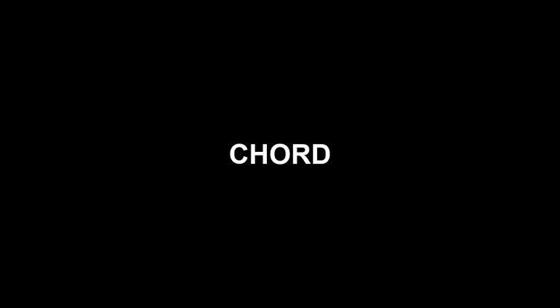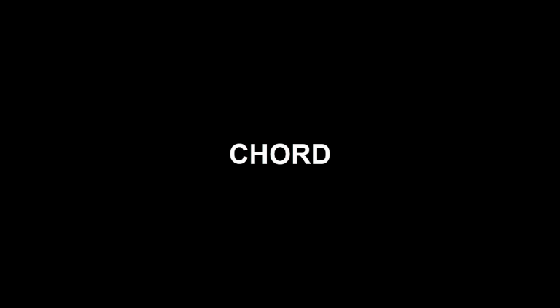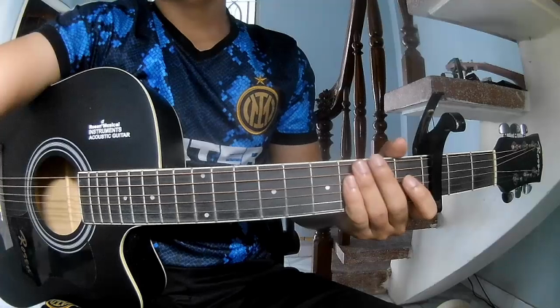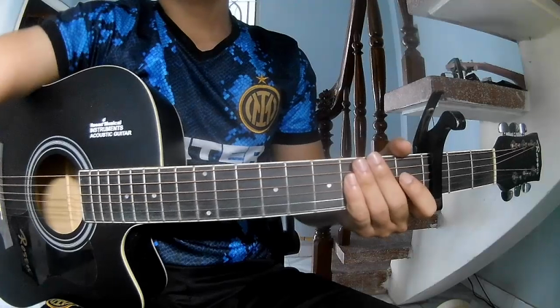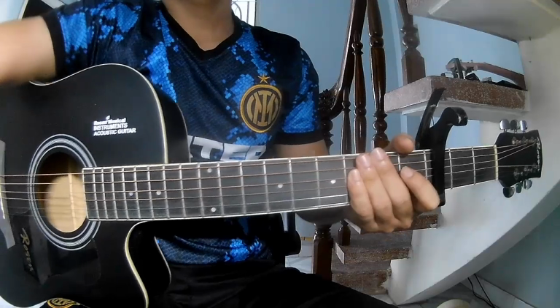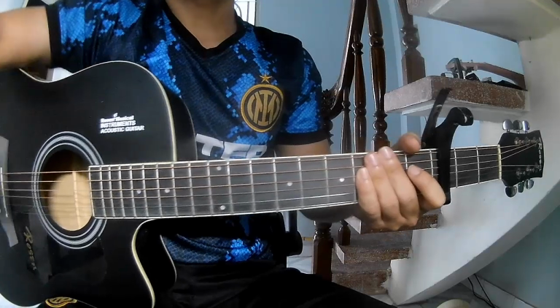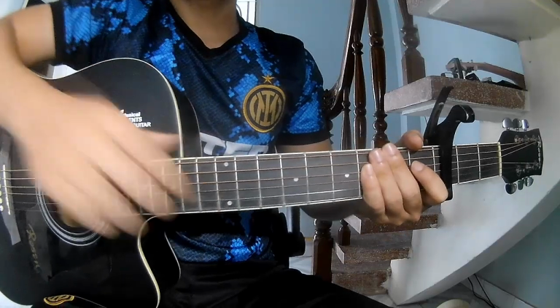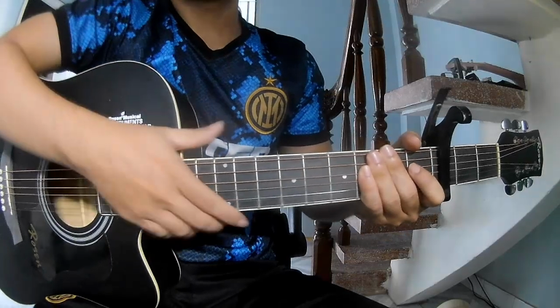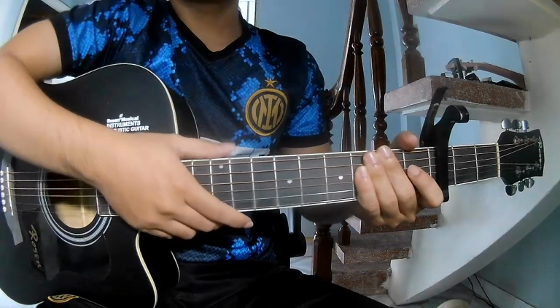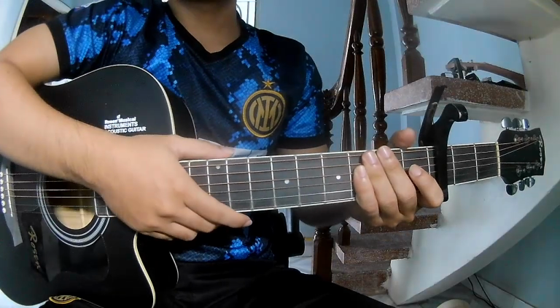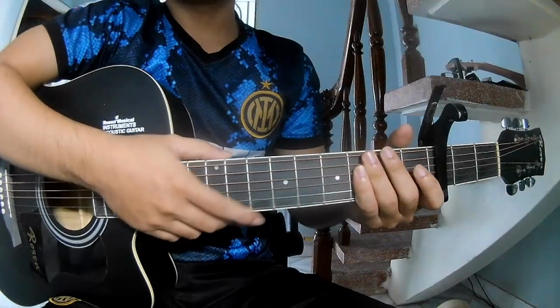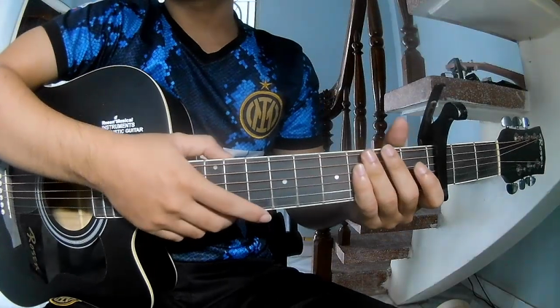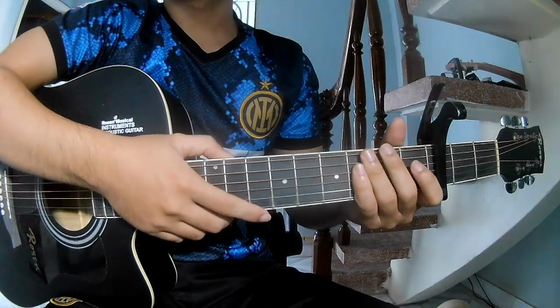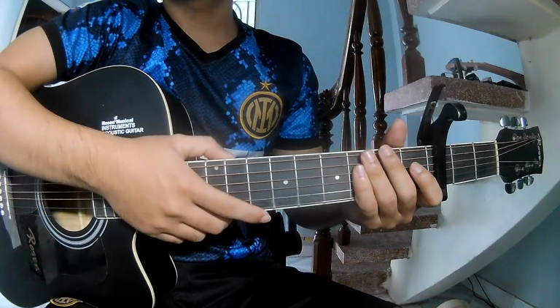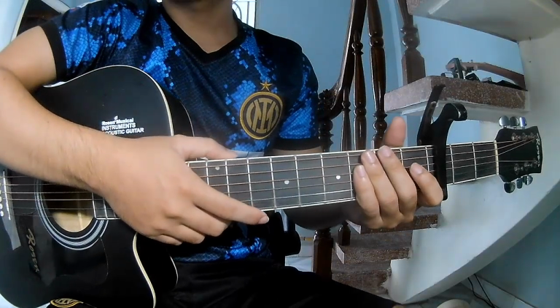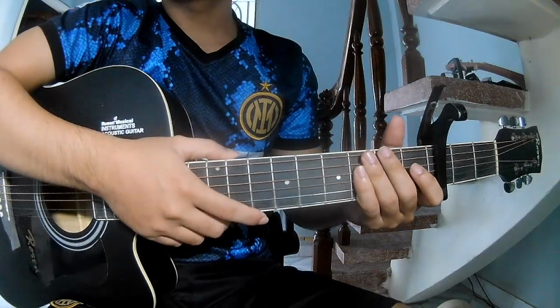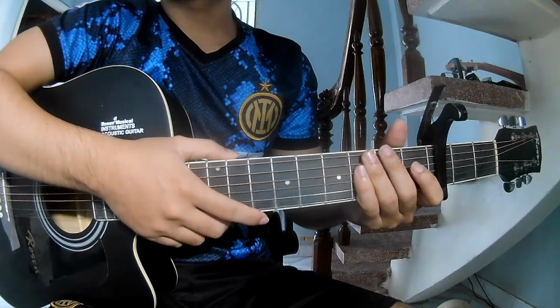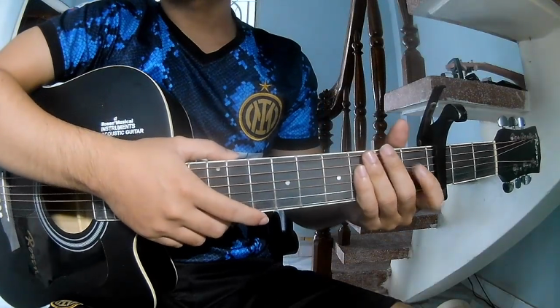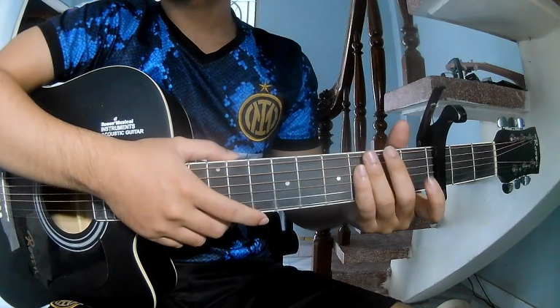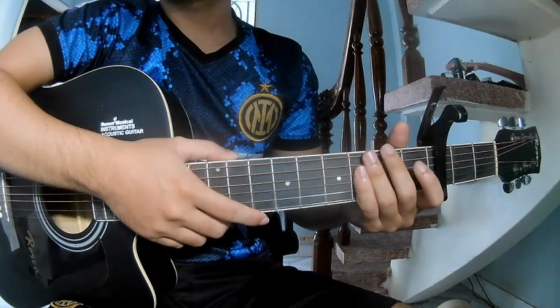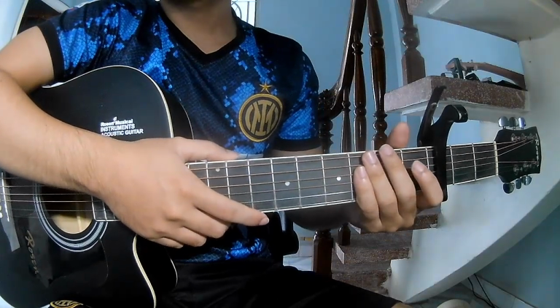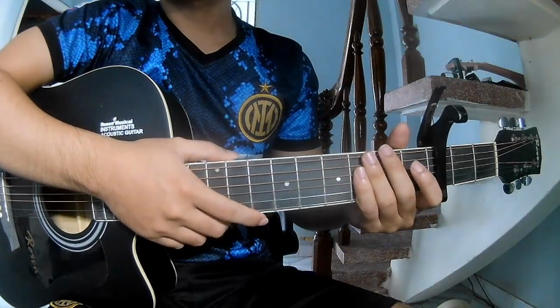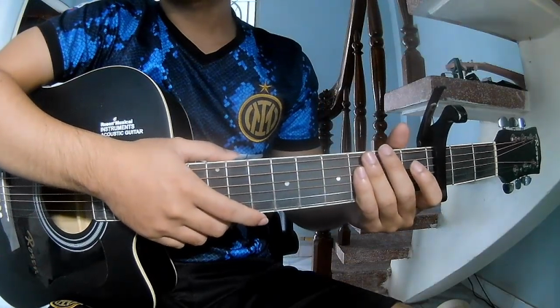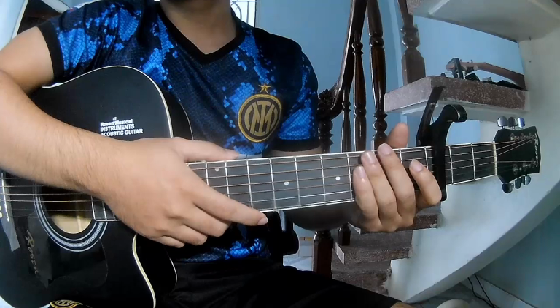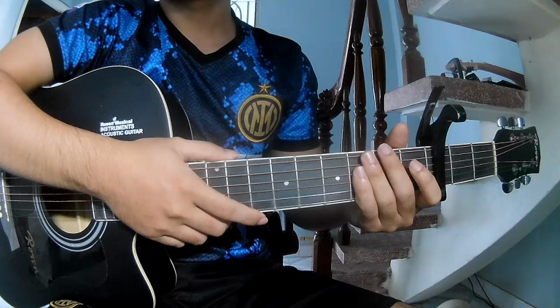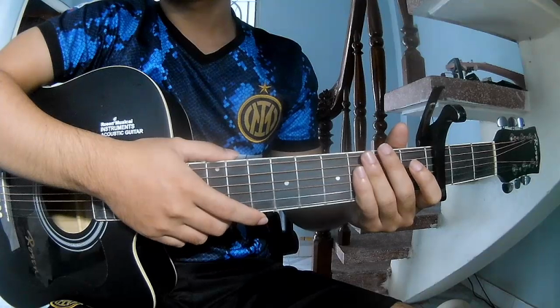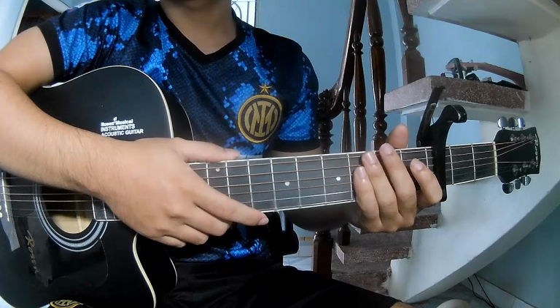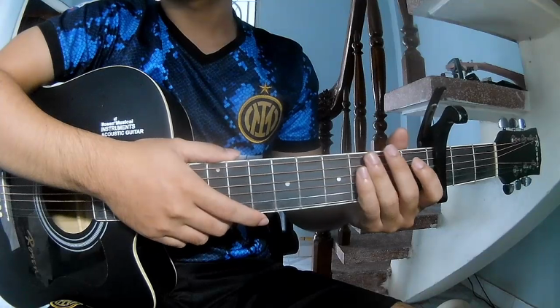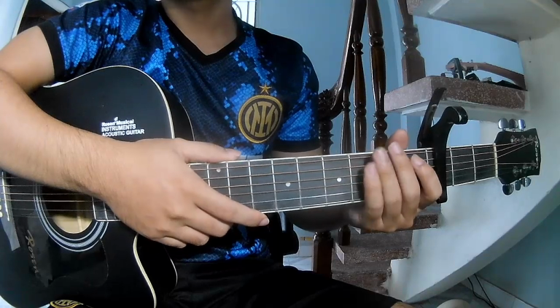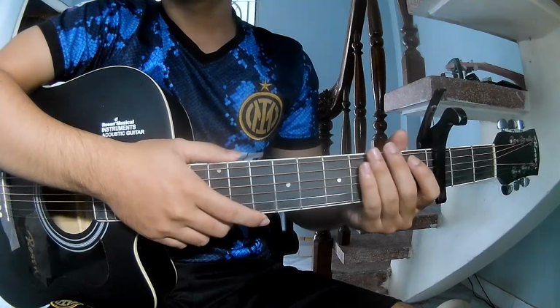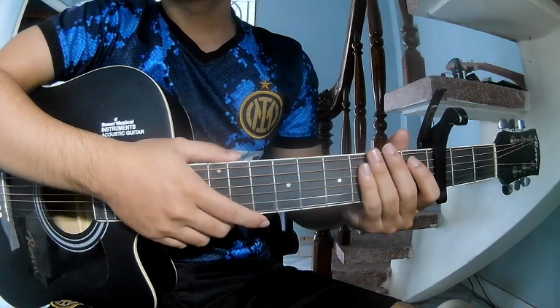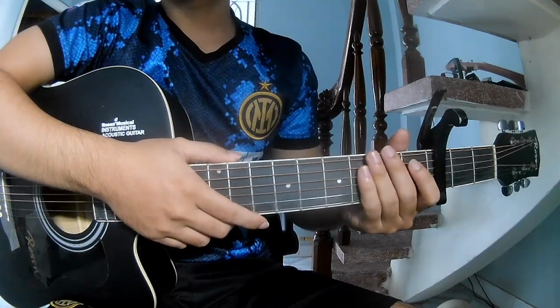Hi everyone, today we share how to play guitar. The song is 'Cosme' here by Chase and Bray.